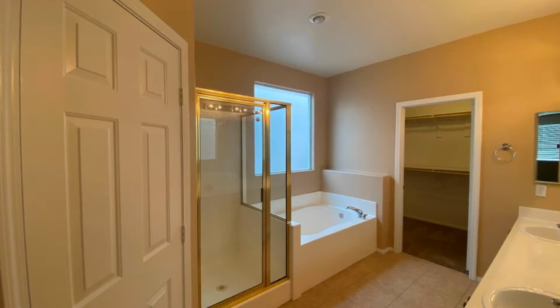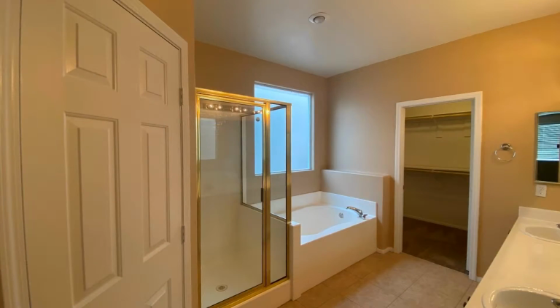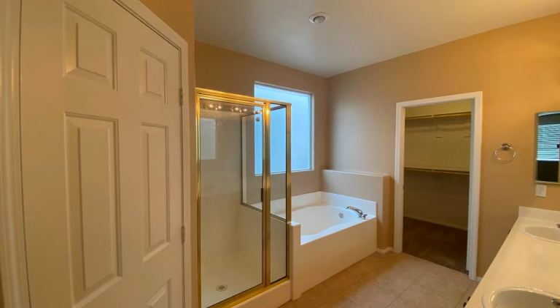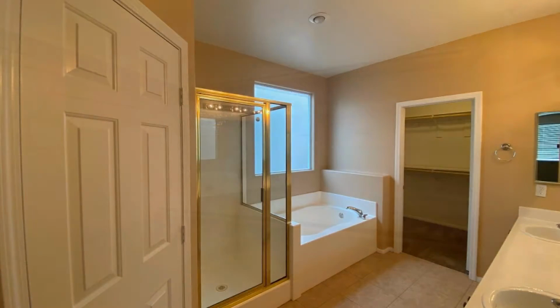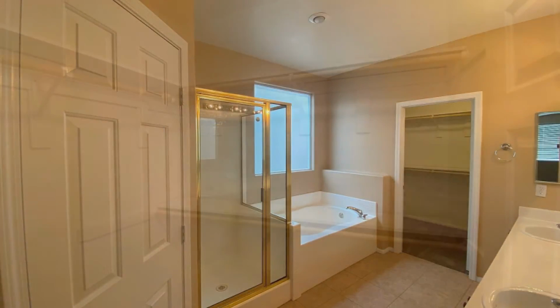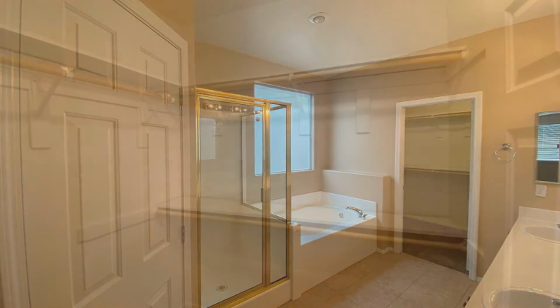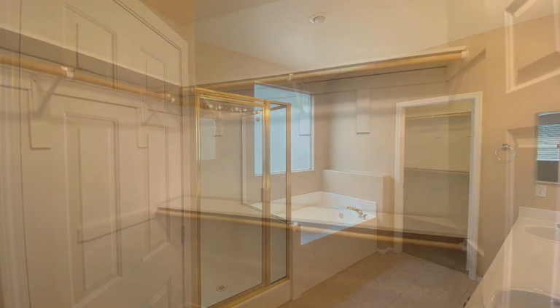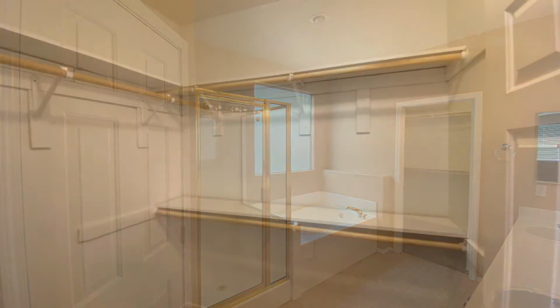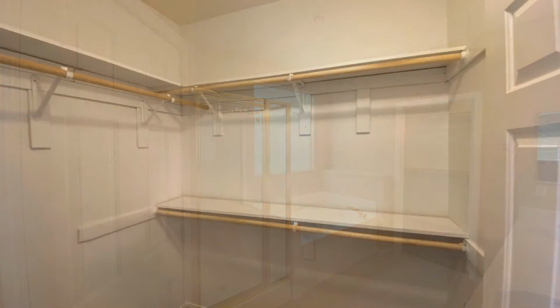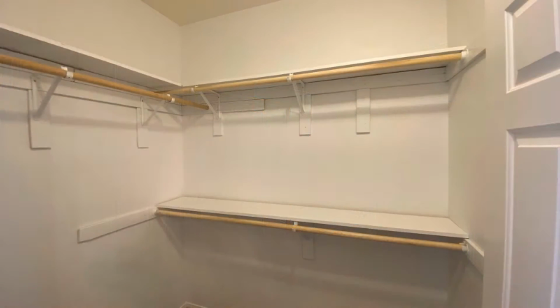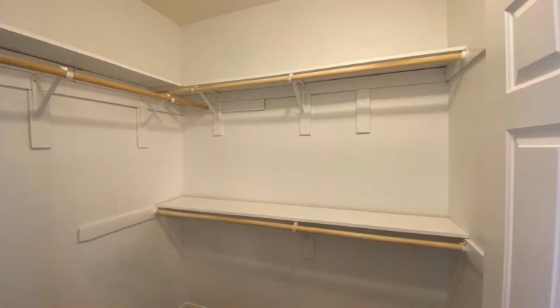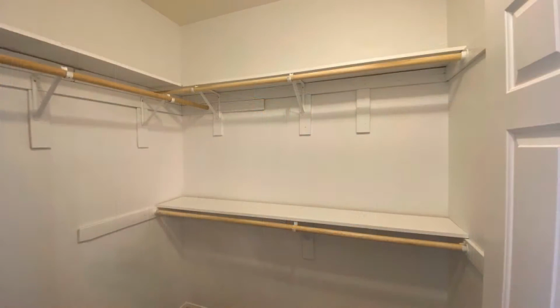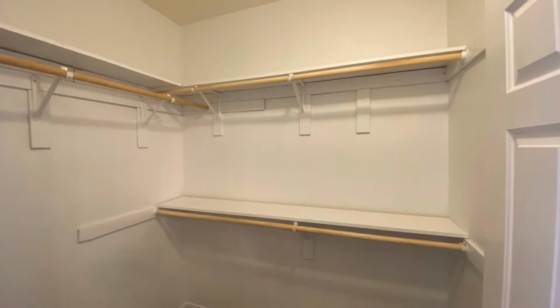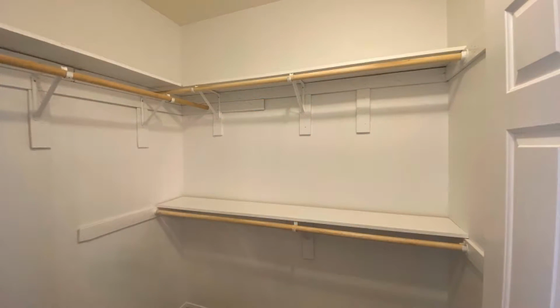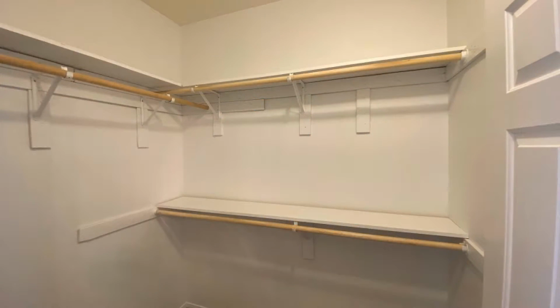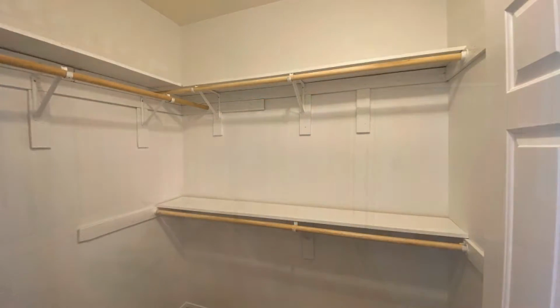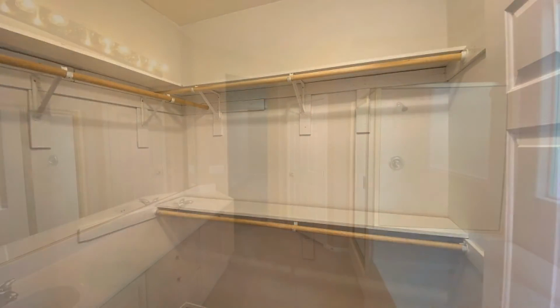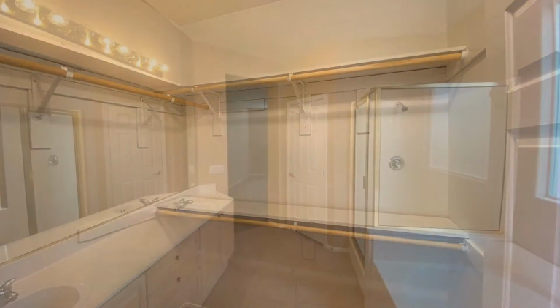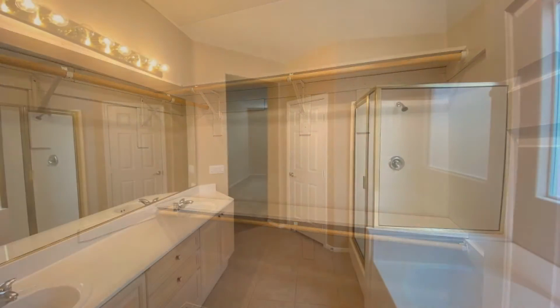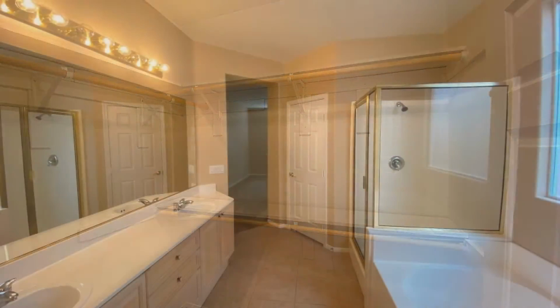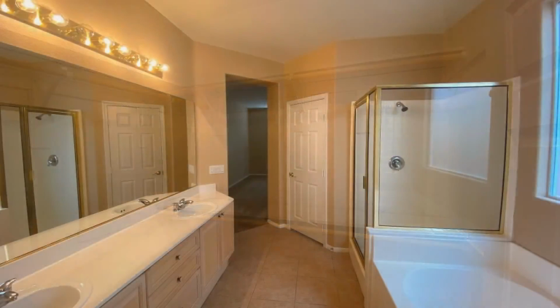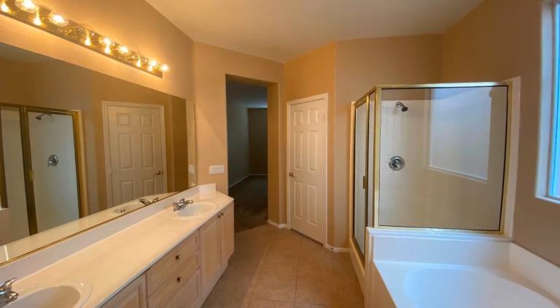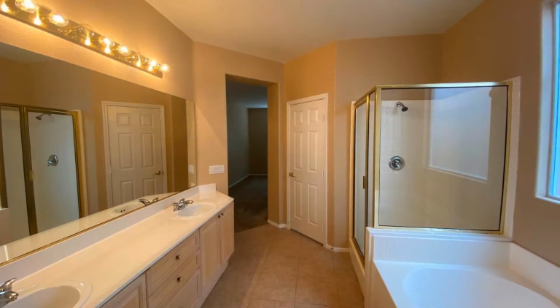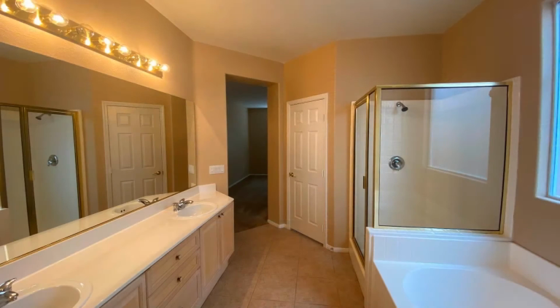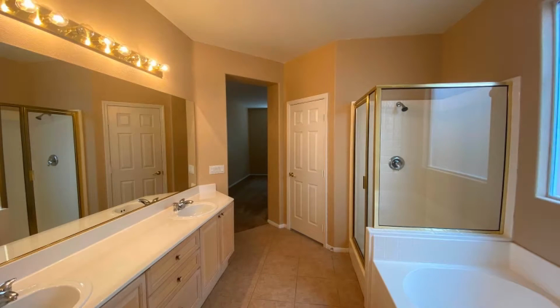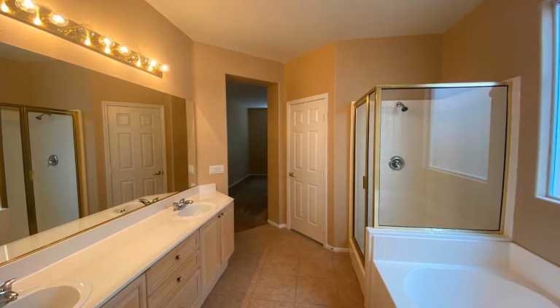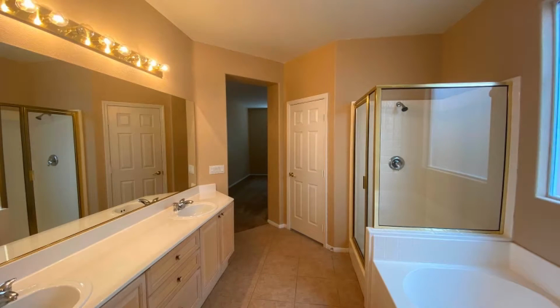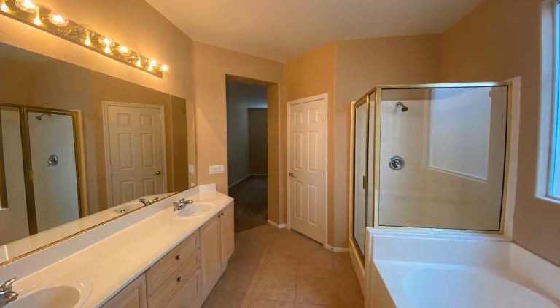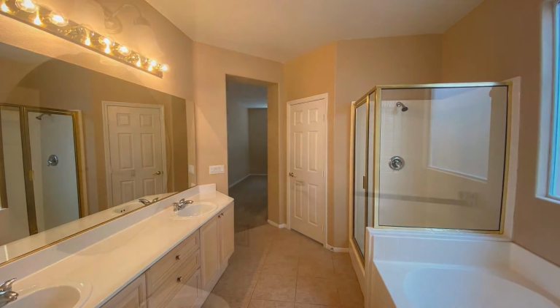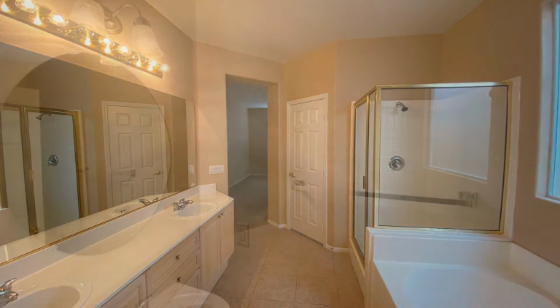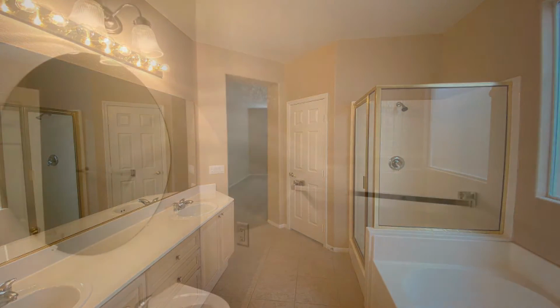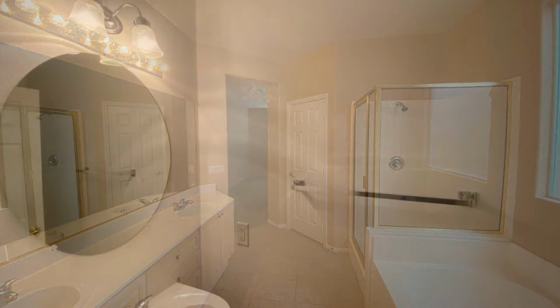The amazing kitchen boasts tiled floors, granite countertops, and storage cabinets.